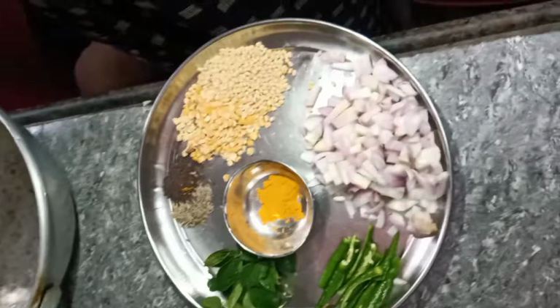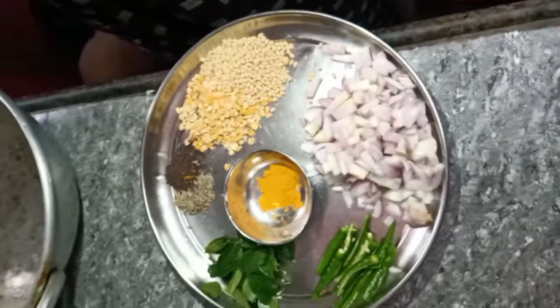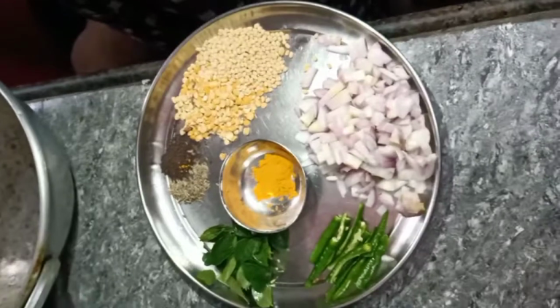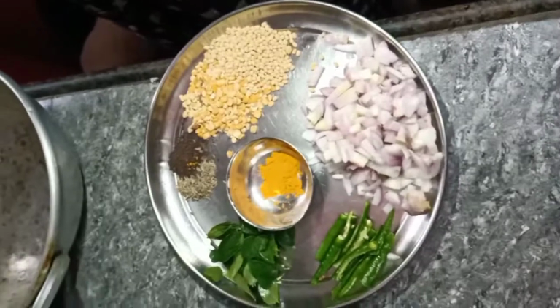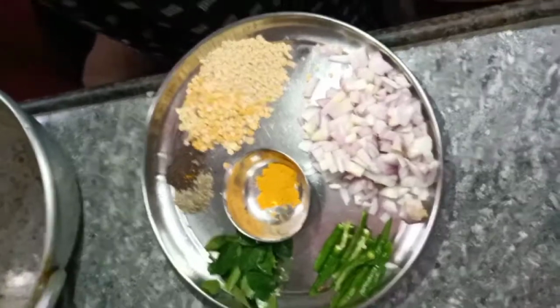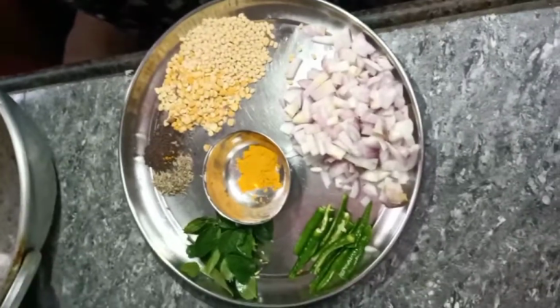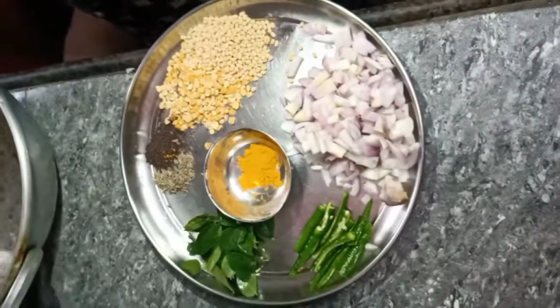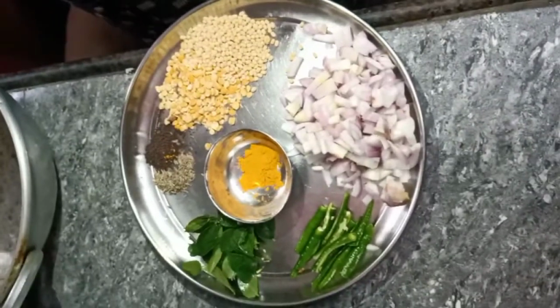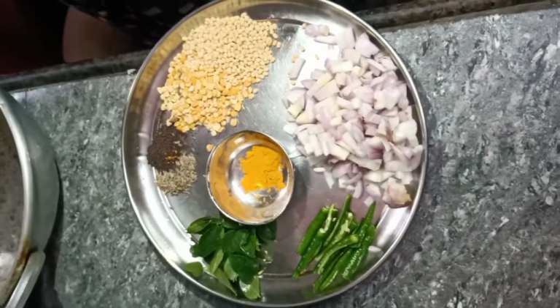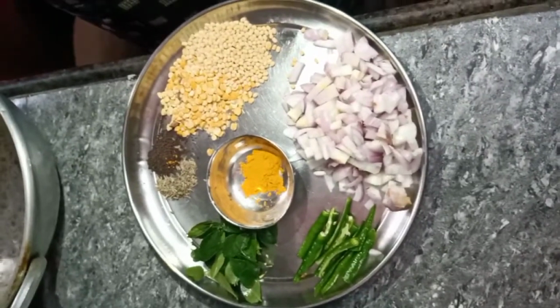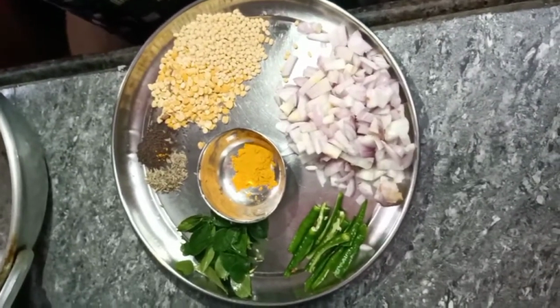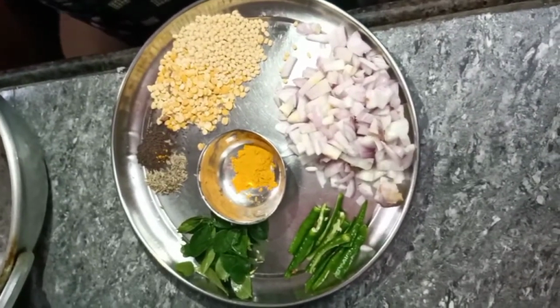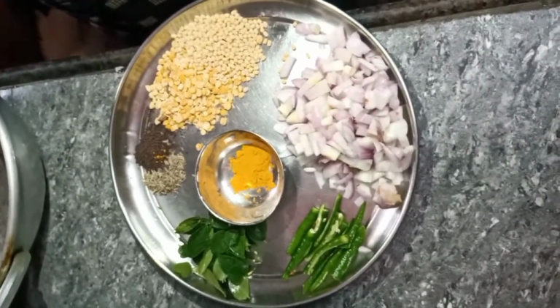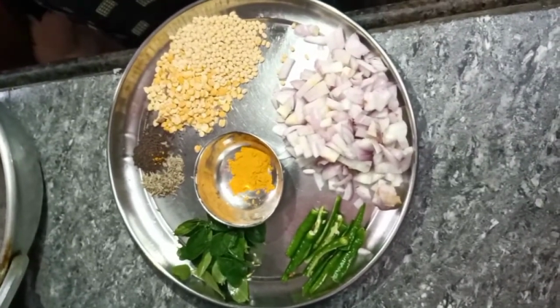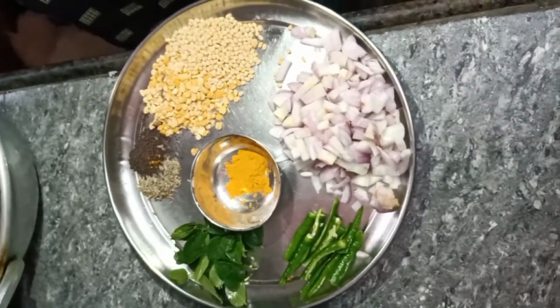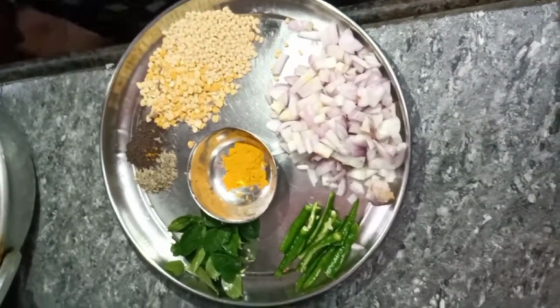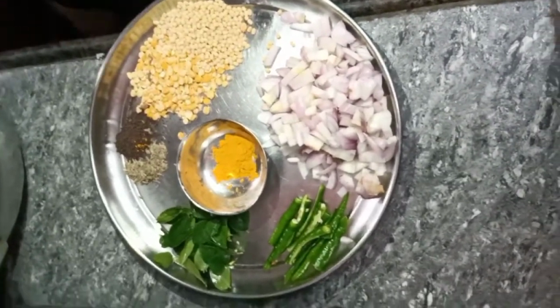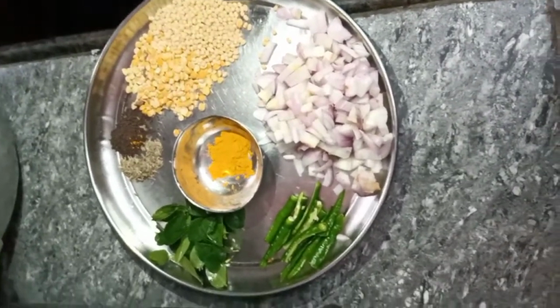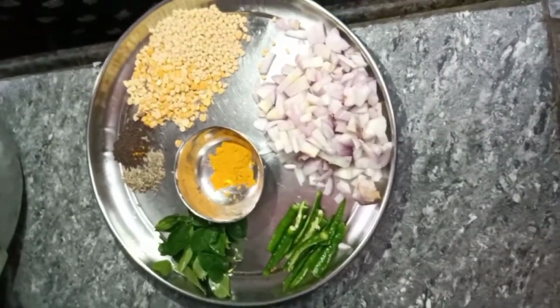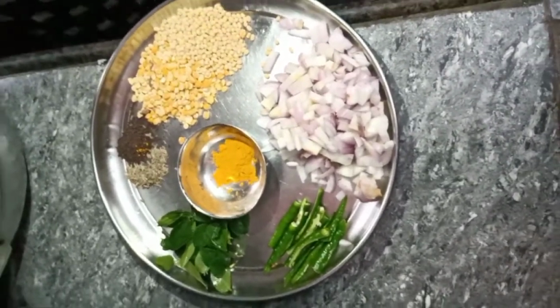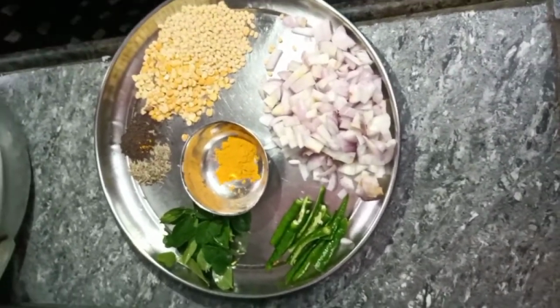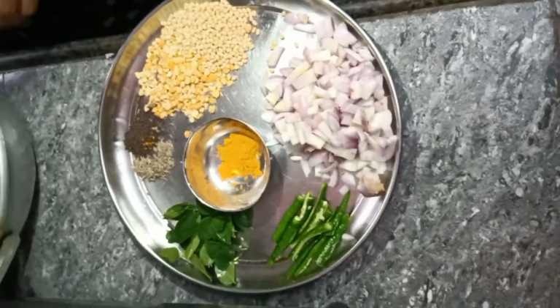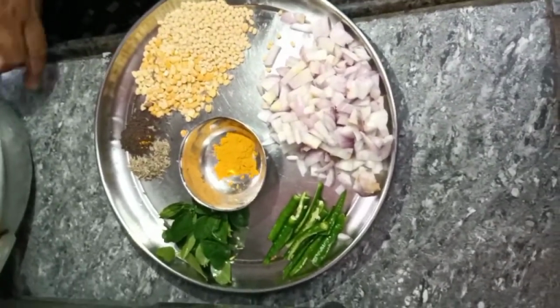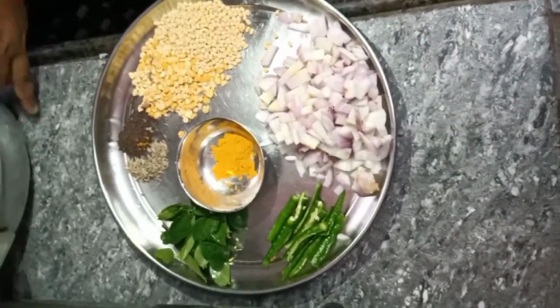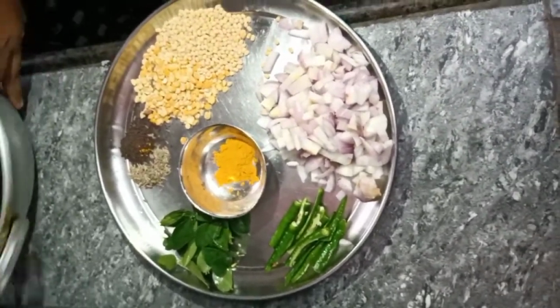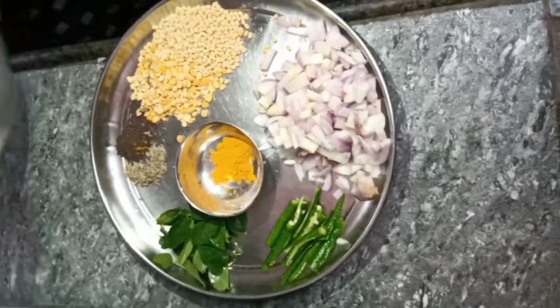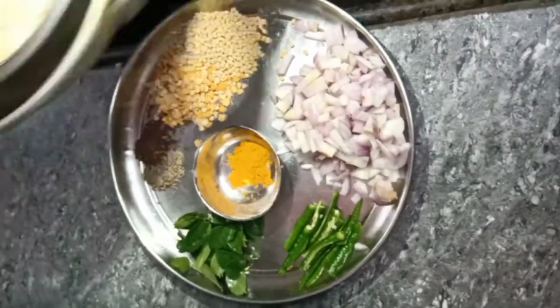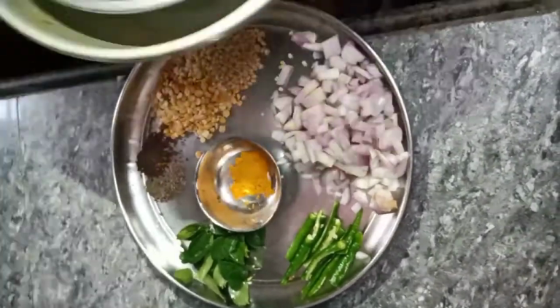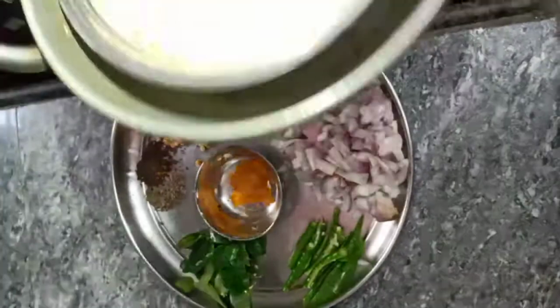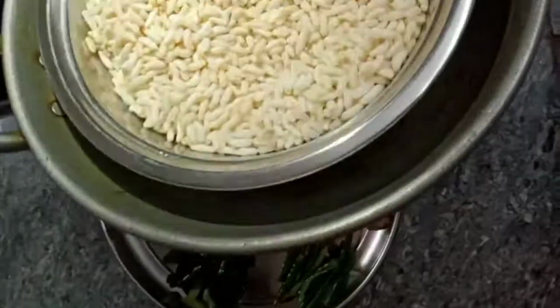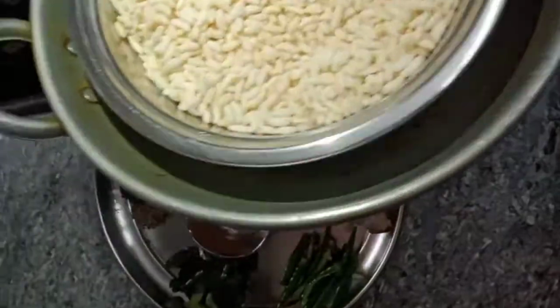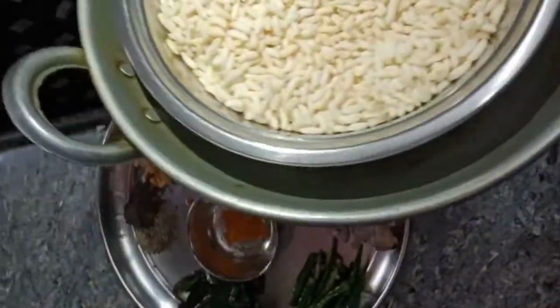Hello friends! Welcome to my channel! Today's recipe is a hot sauce.